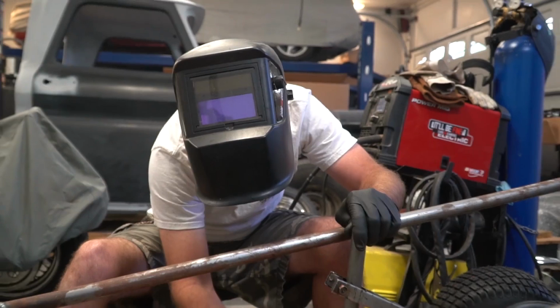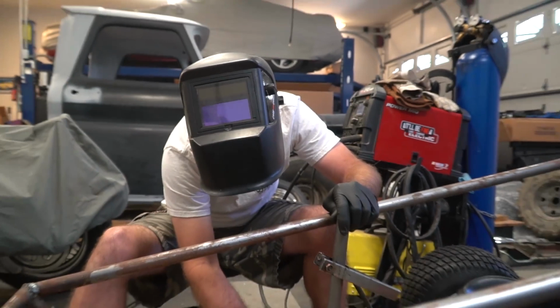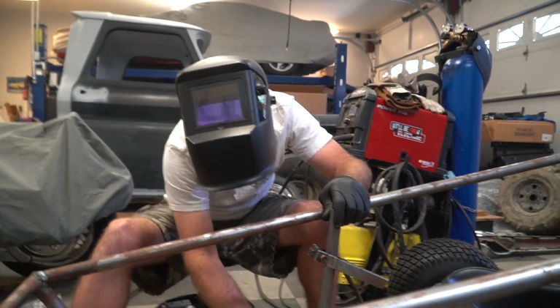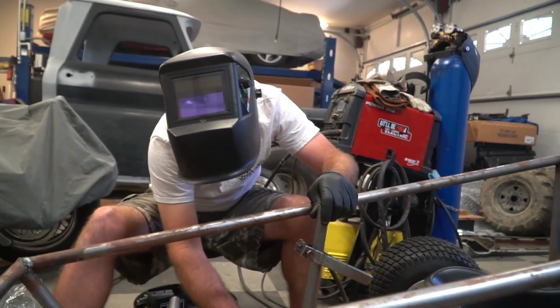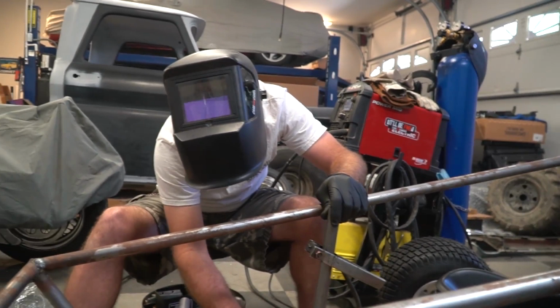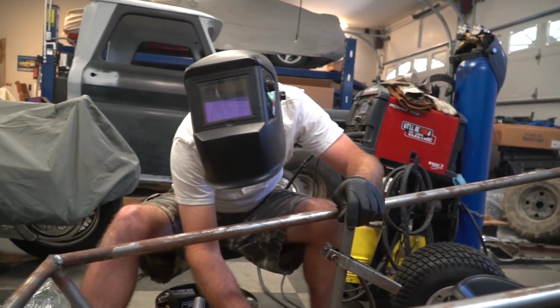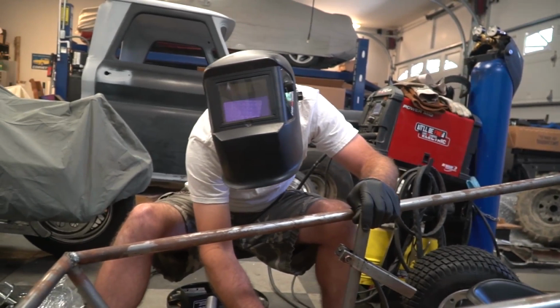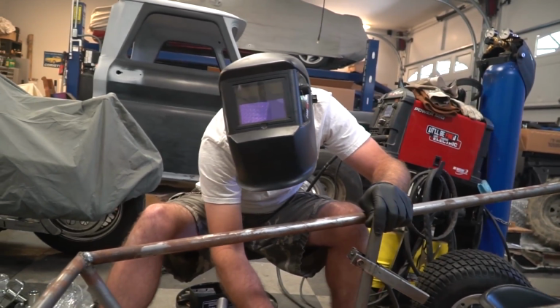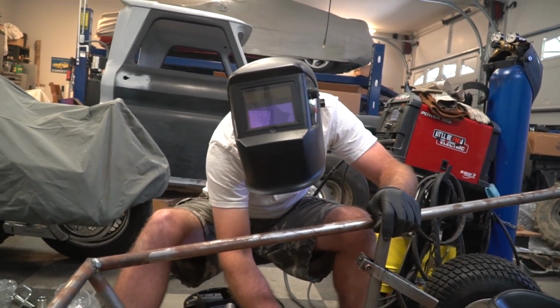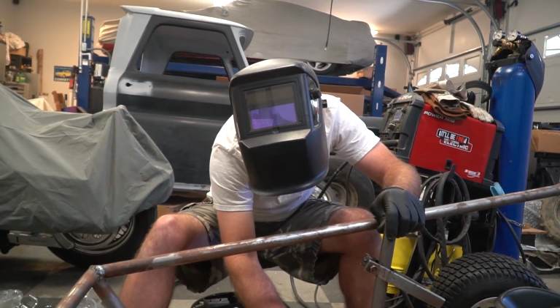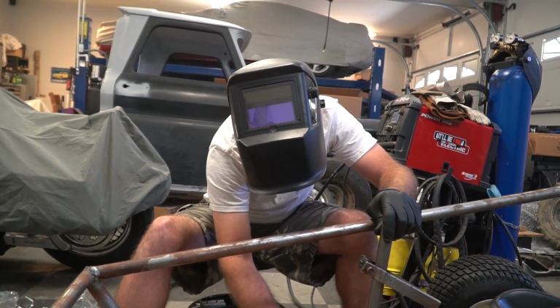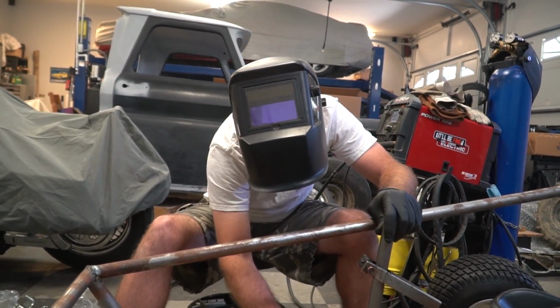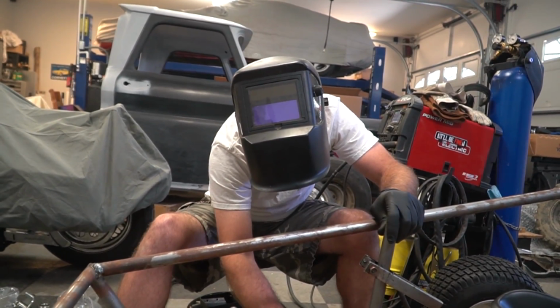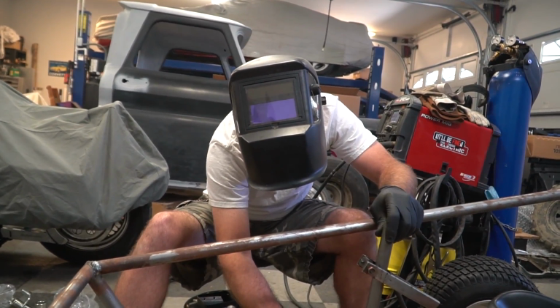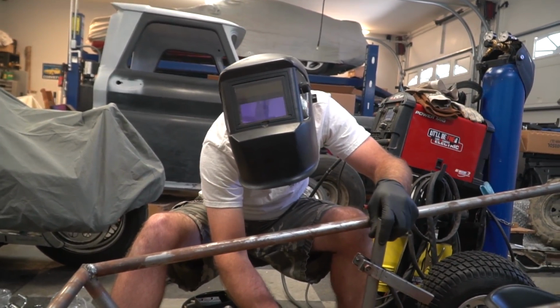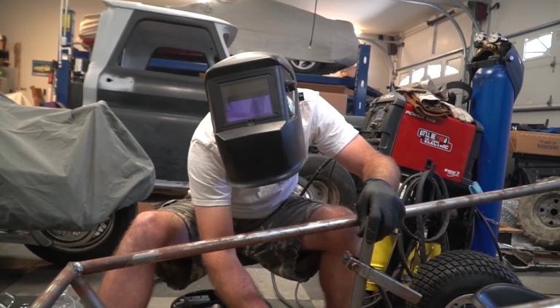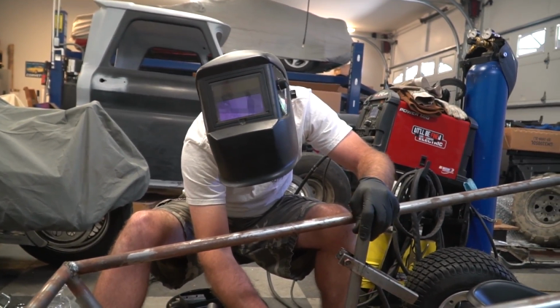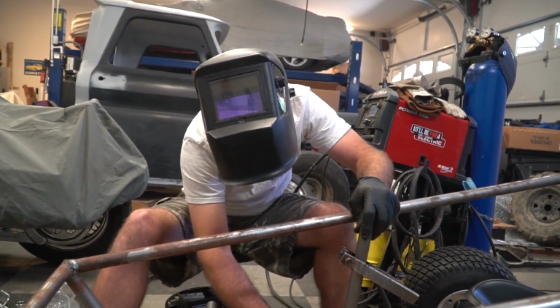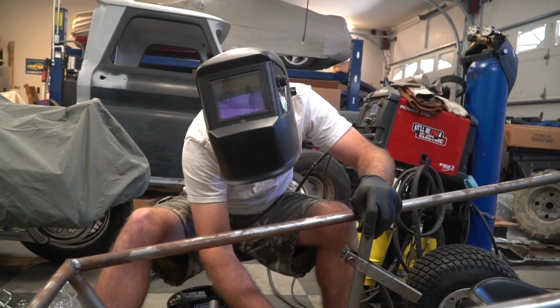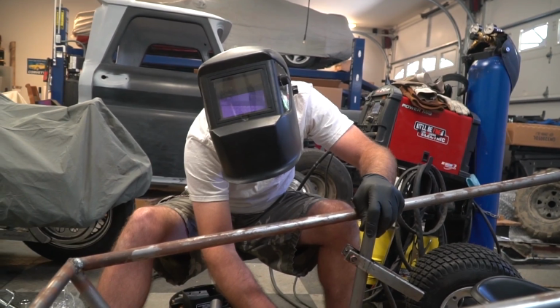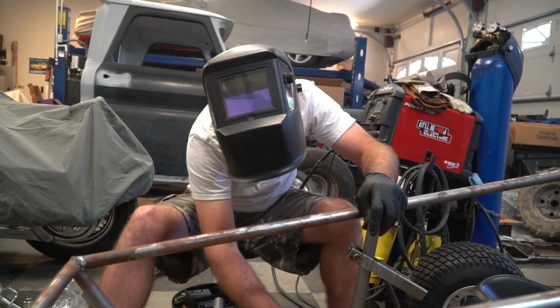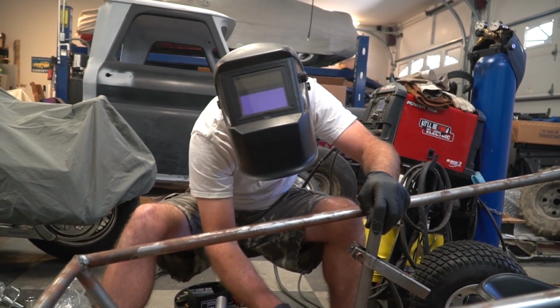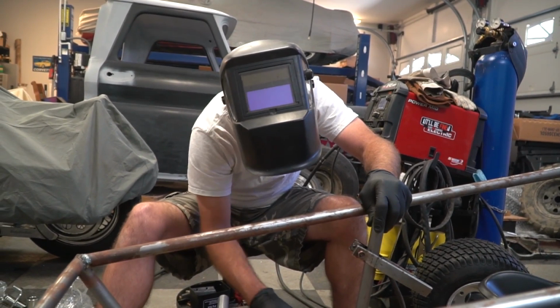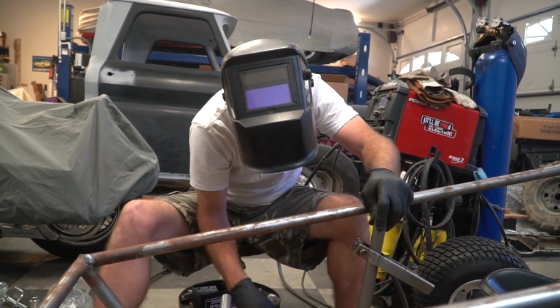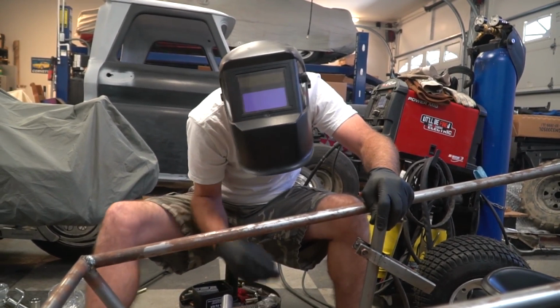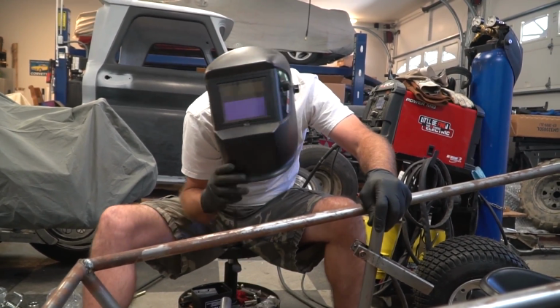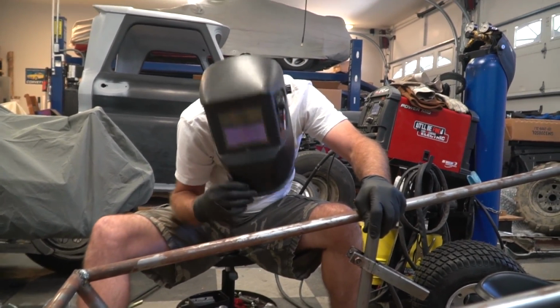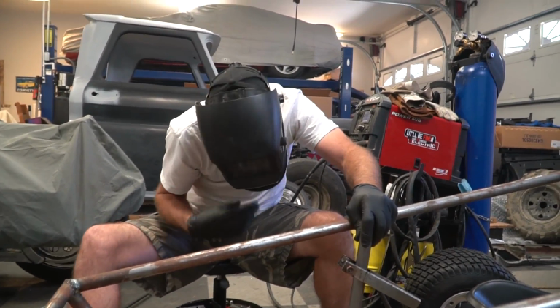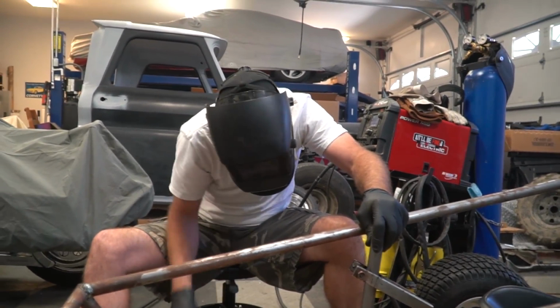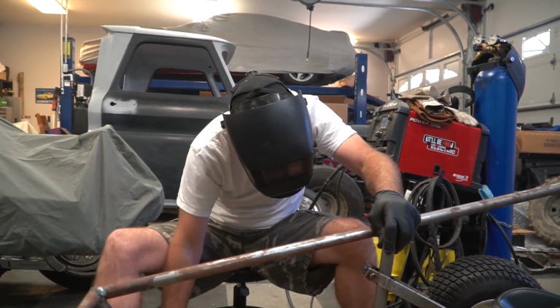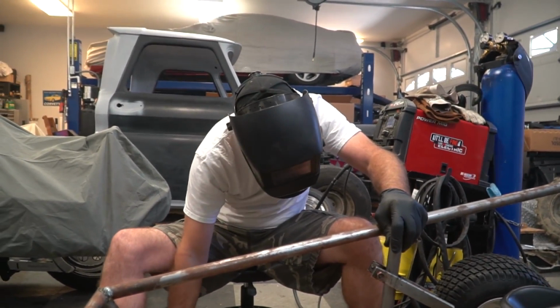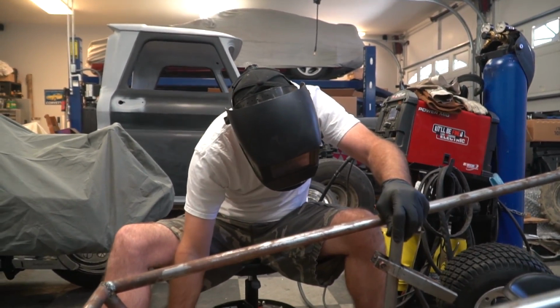I think we've done all the thinking we could possibly do on this front suspension, so the only thing left to do is send it.